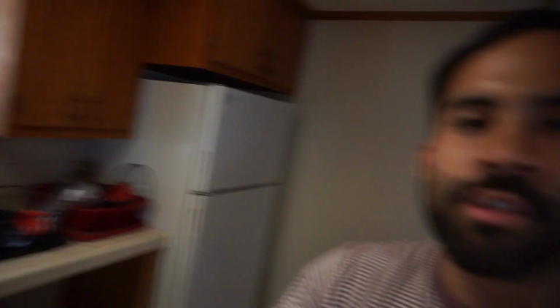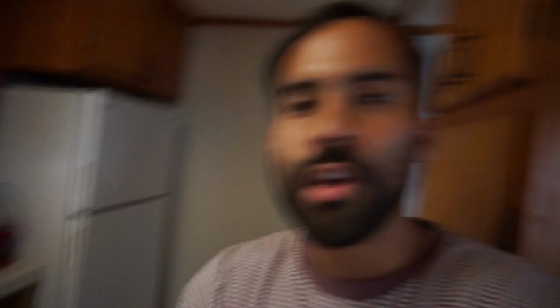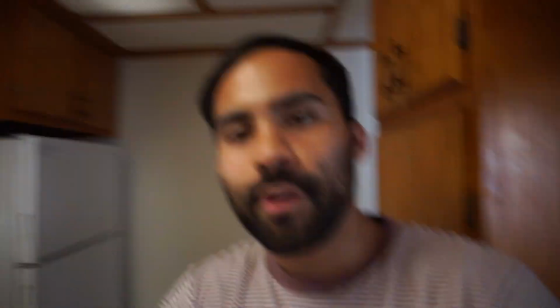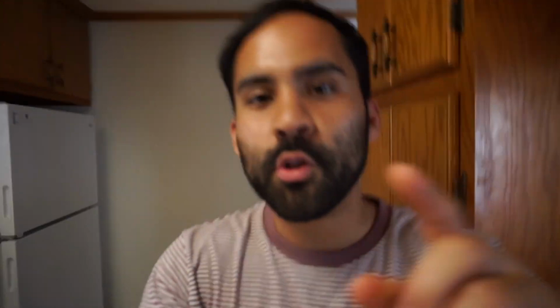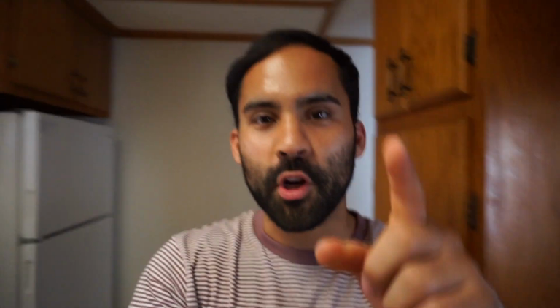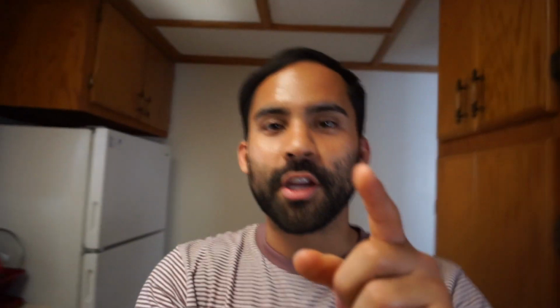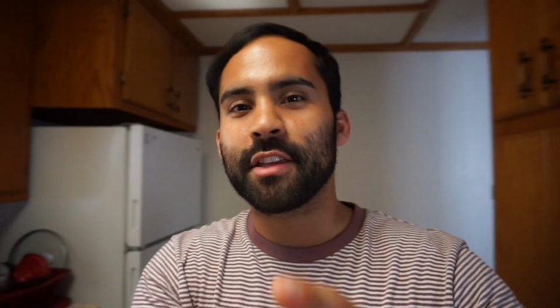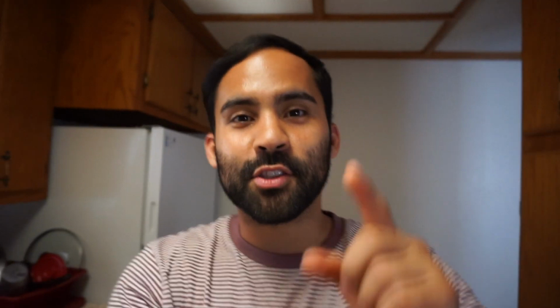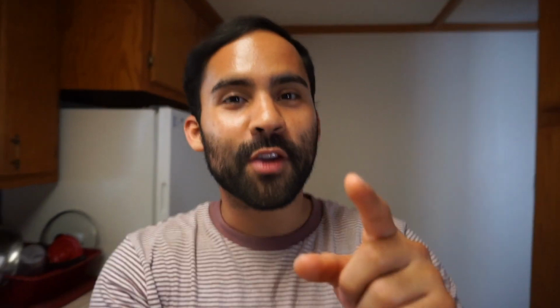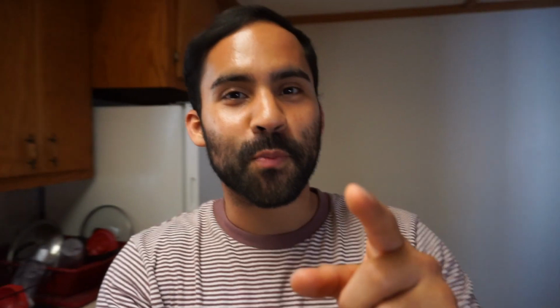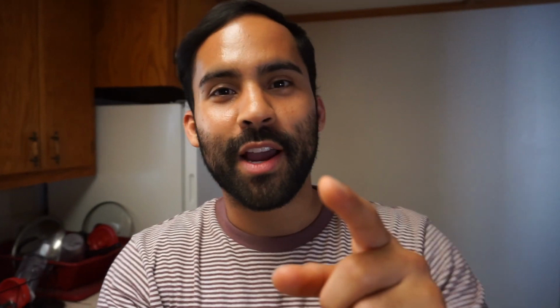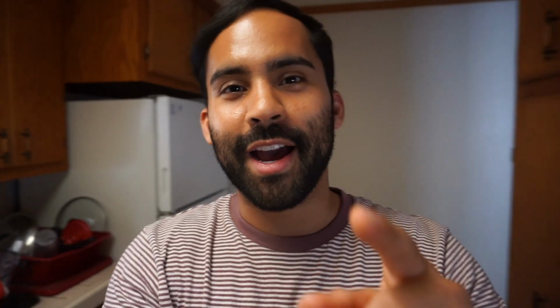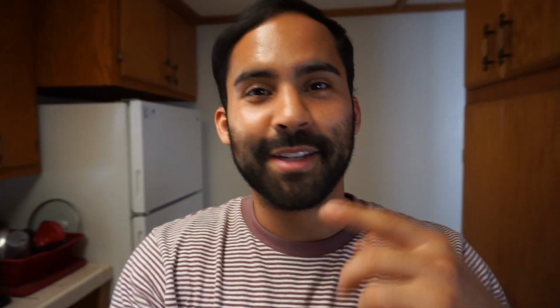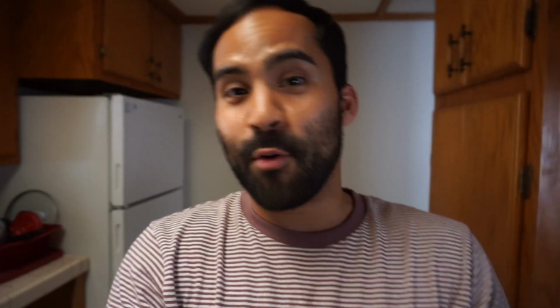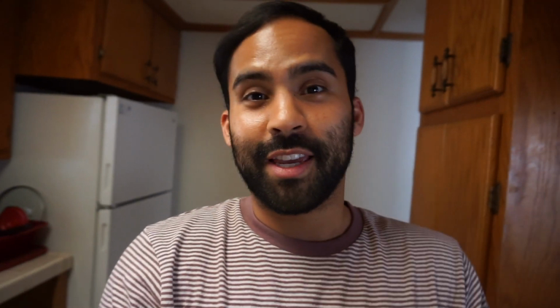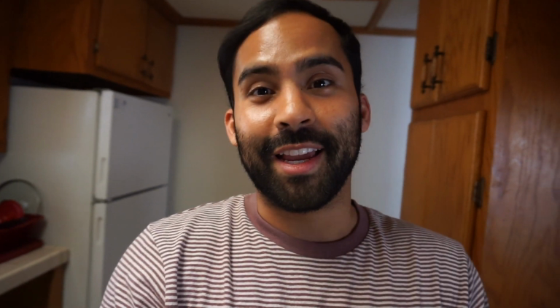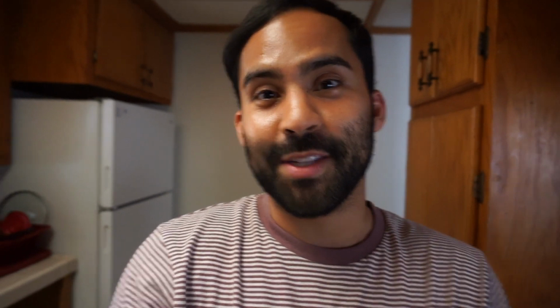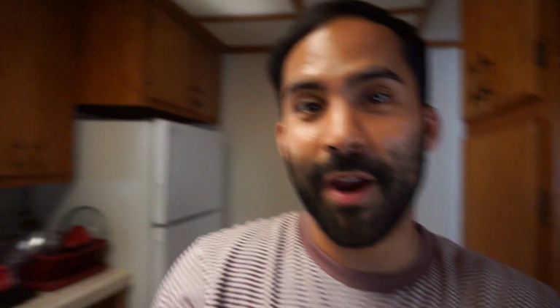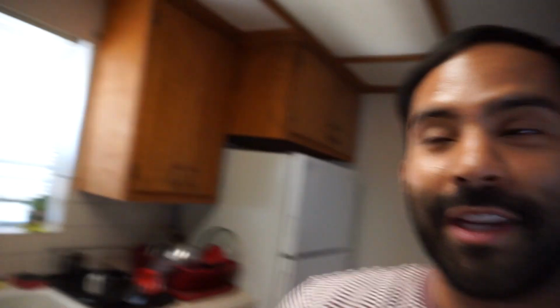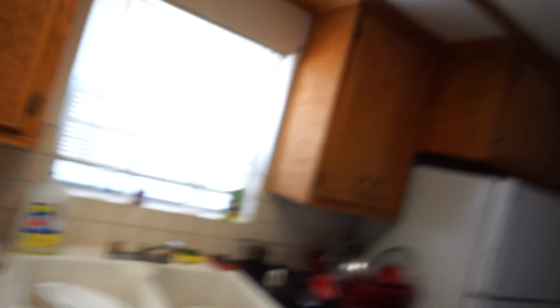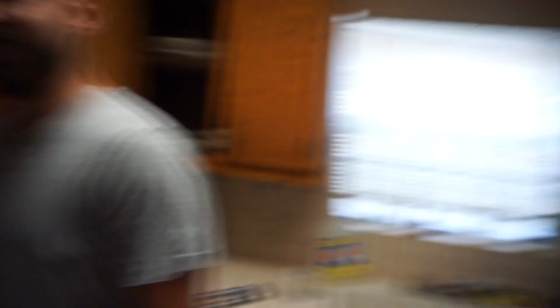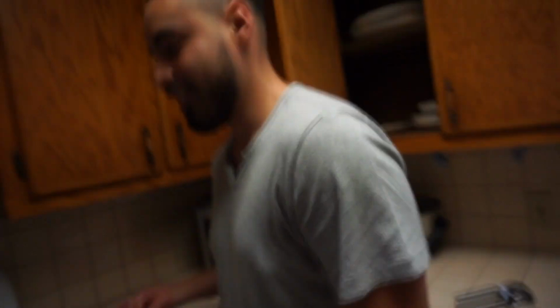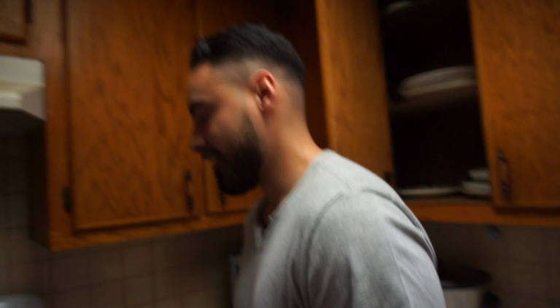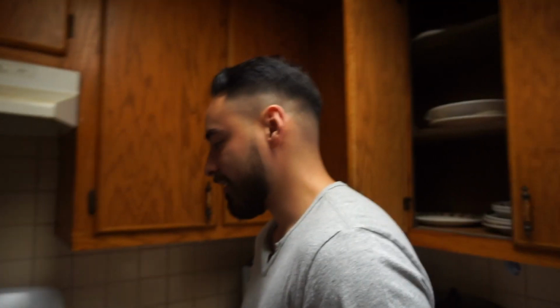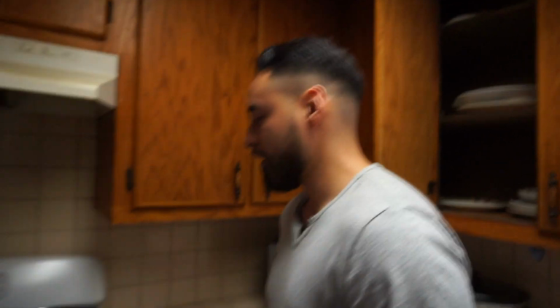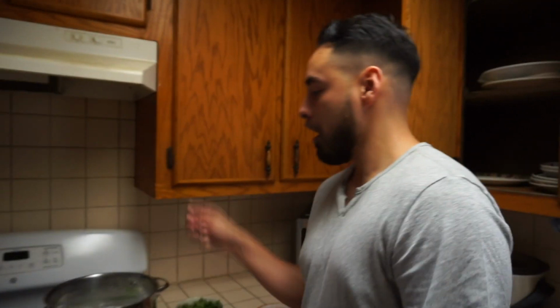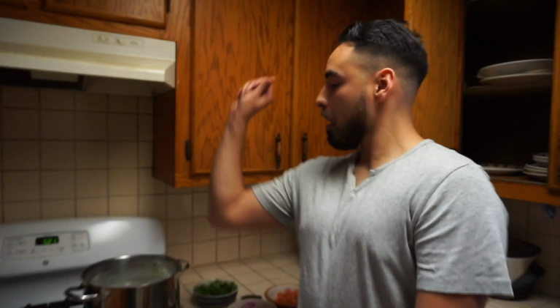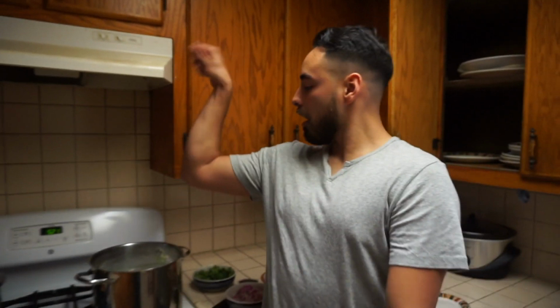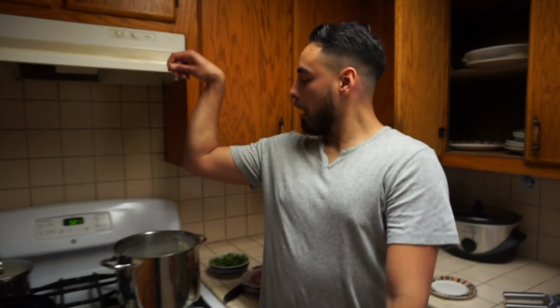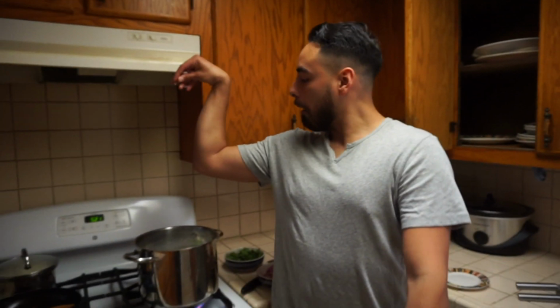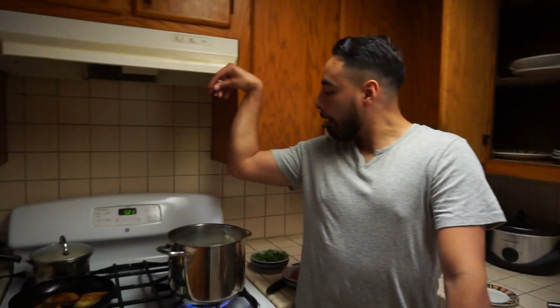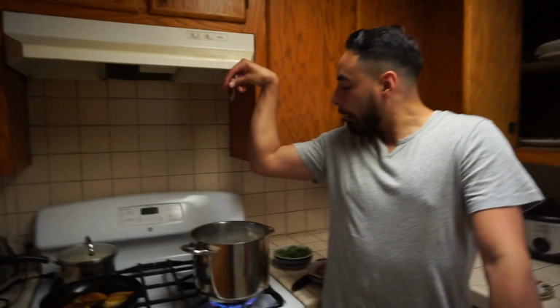So you know how I told you earlier this is Cooking with Bri Guy? I was kidding, because apparently it's Cooking with George right here. Jorge.